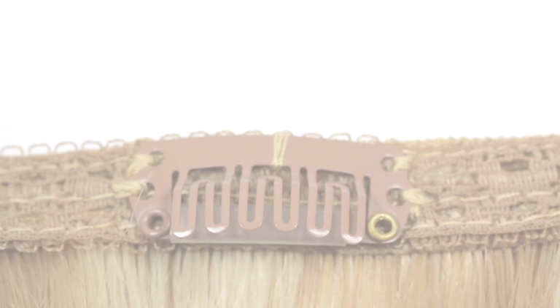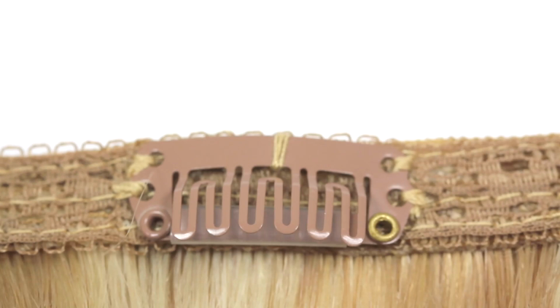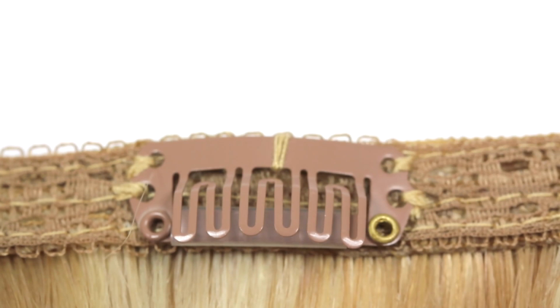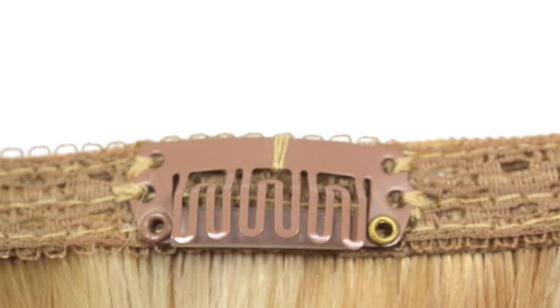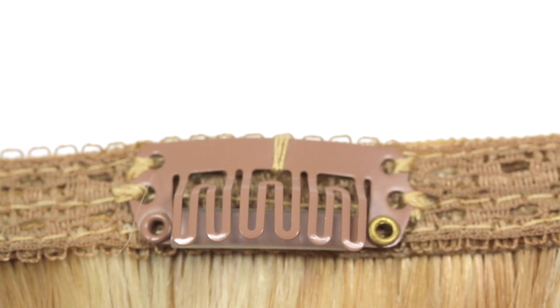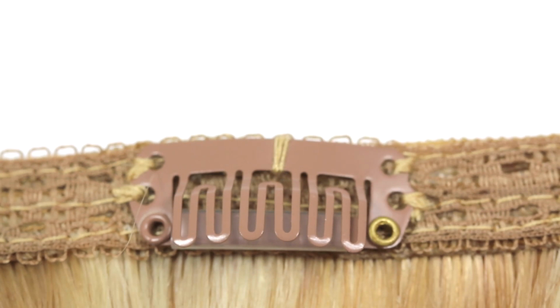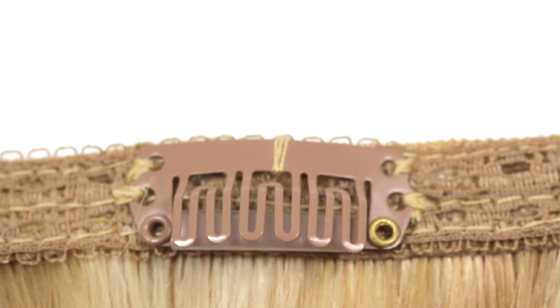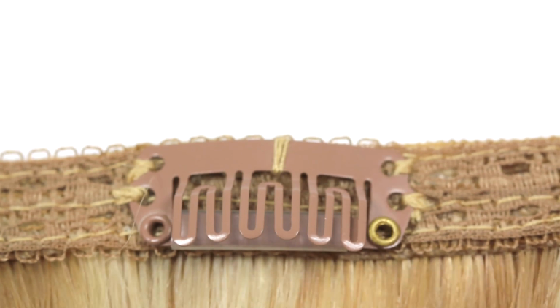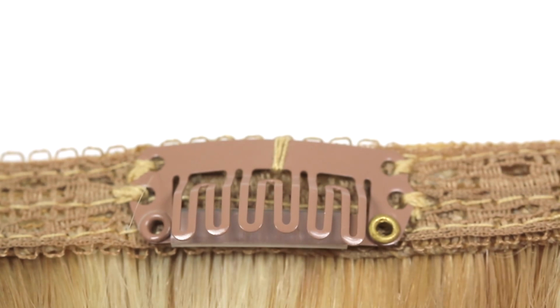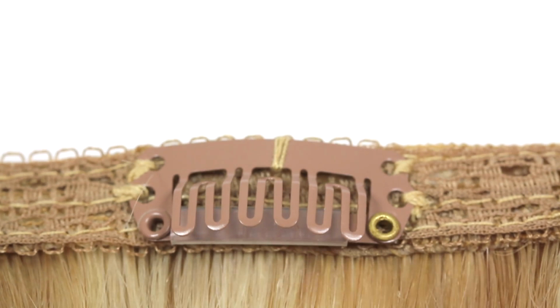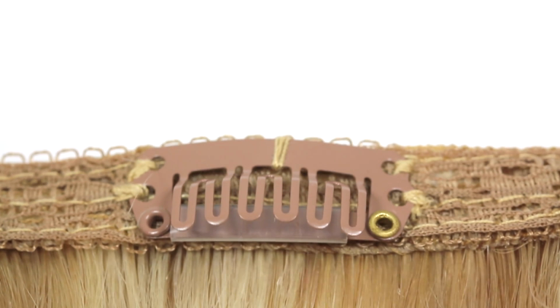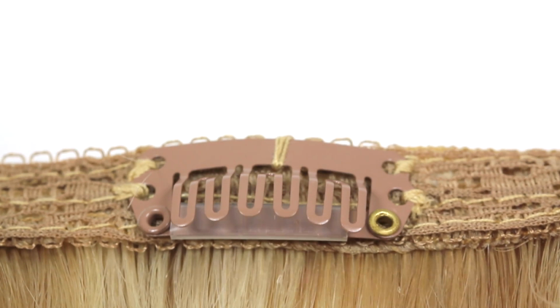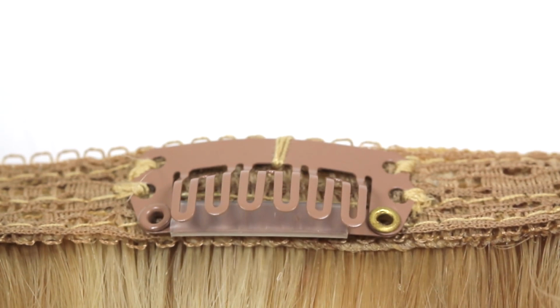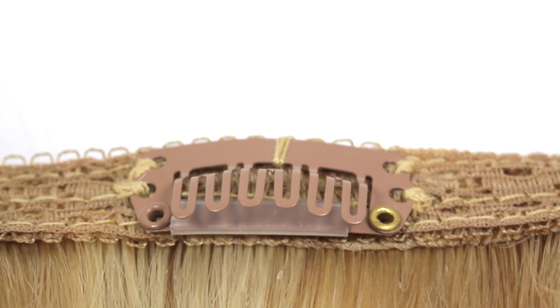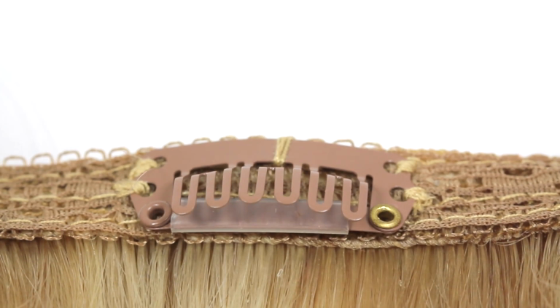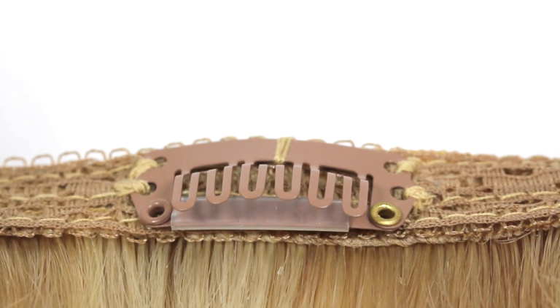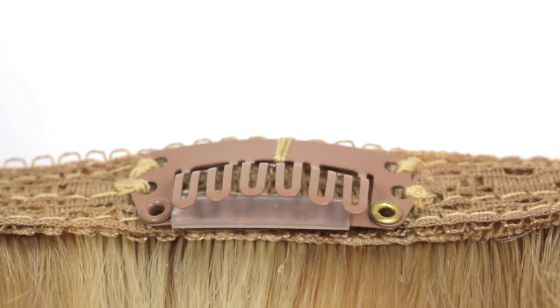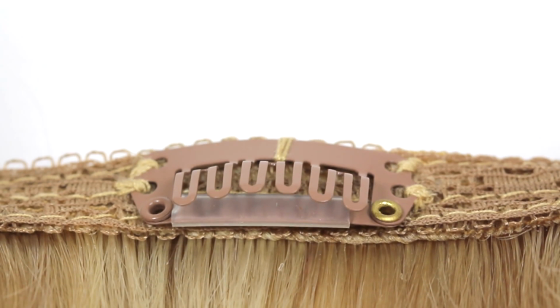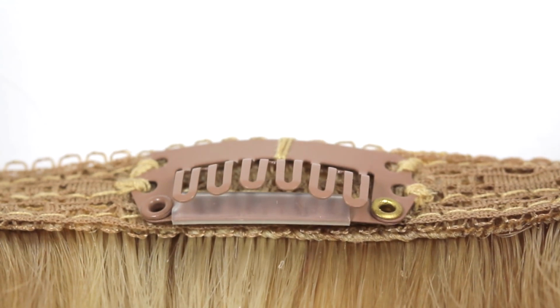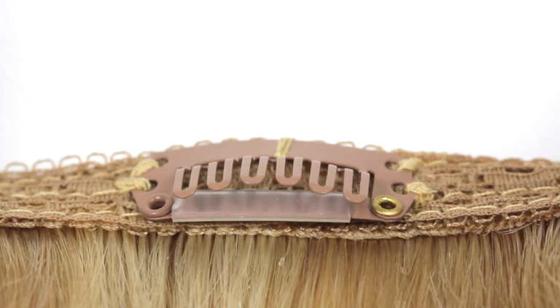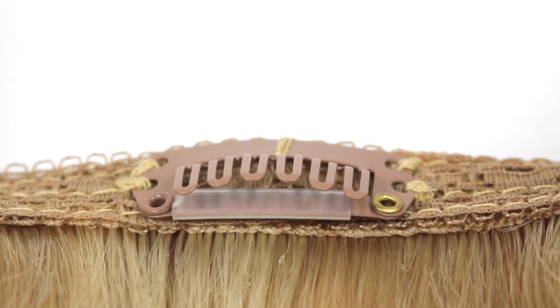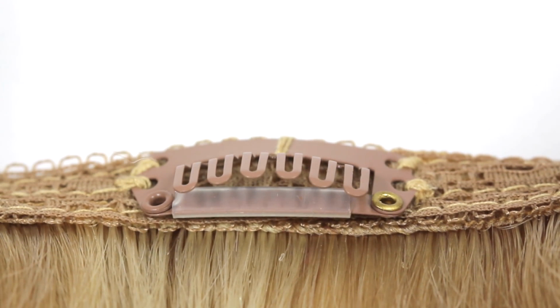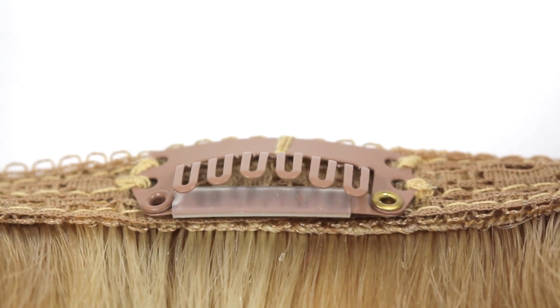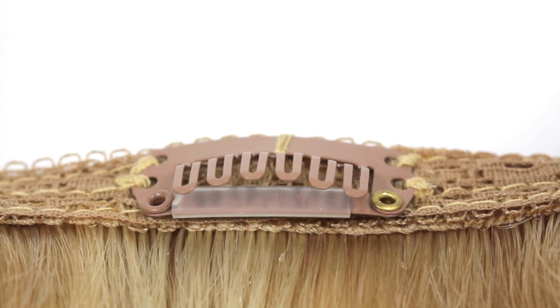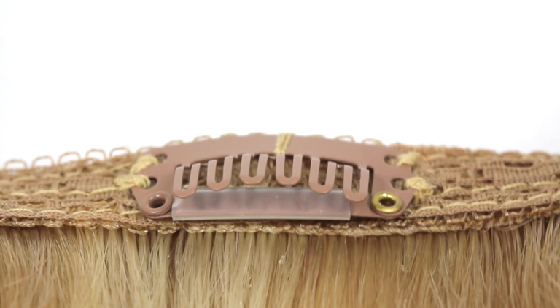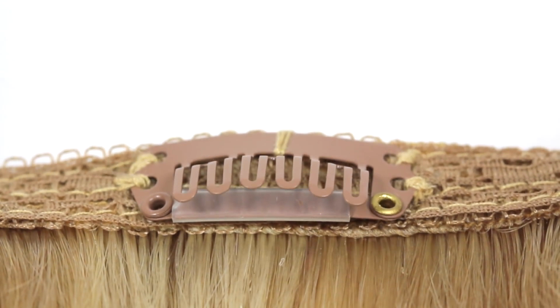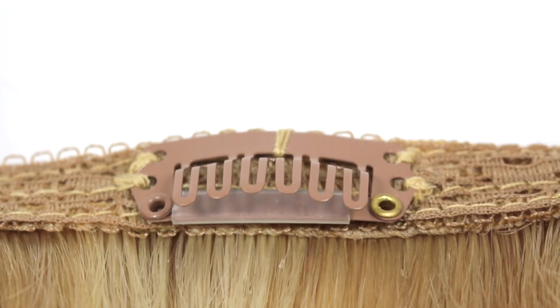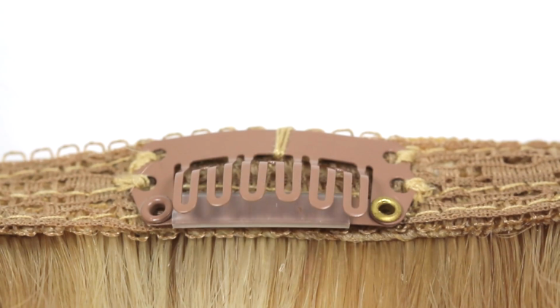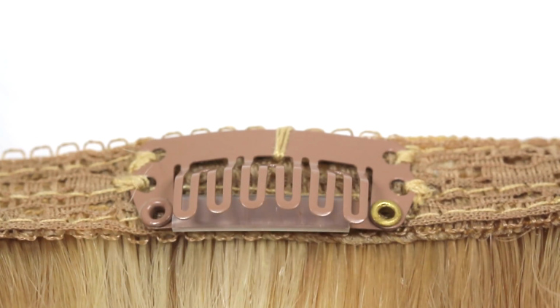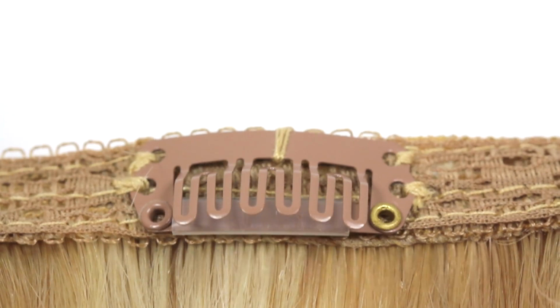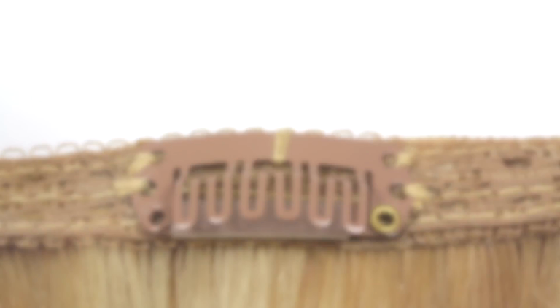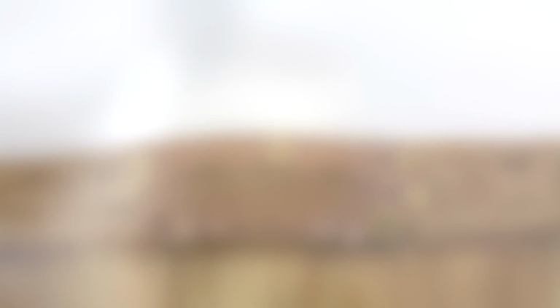These small sturdy clips are silicone backed, allowing for extra grip and protection for your hair.